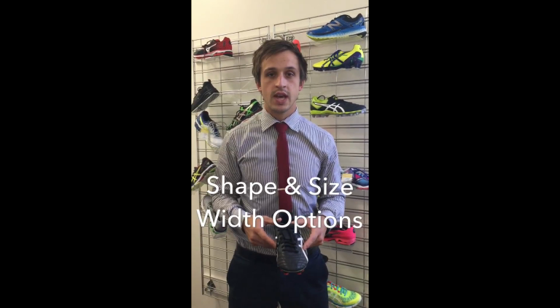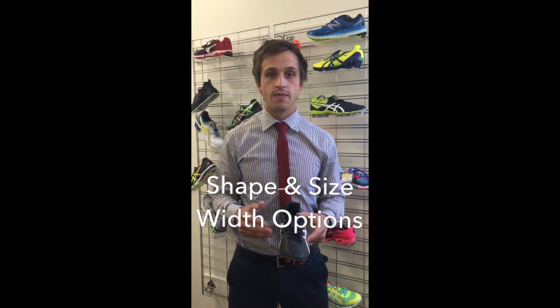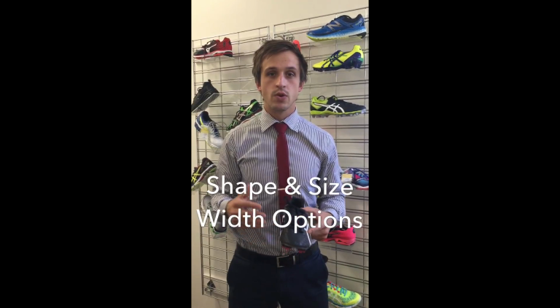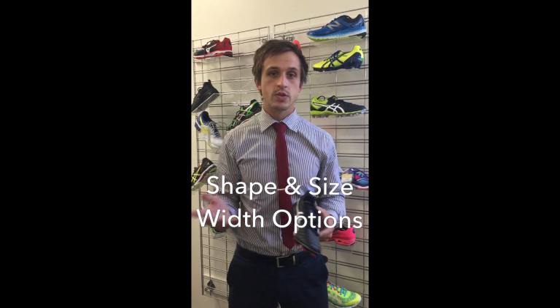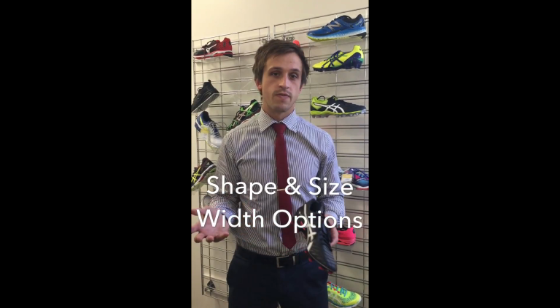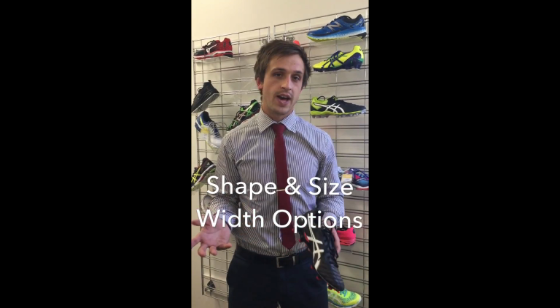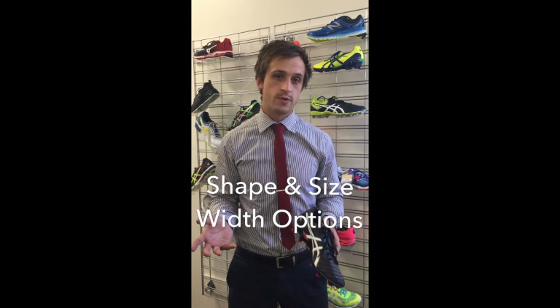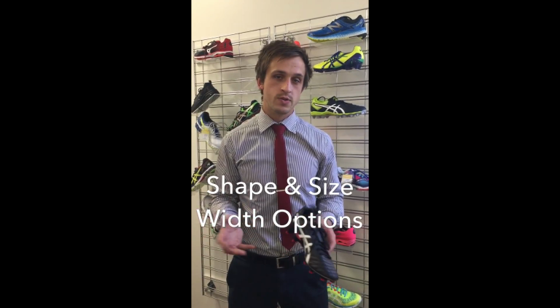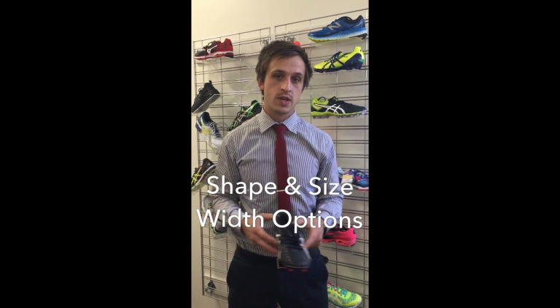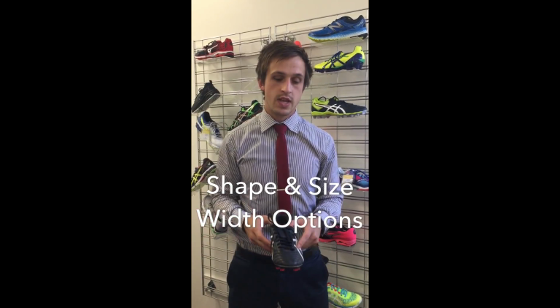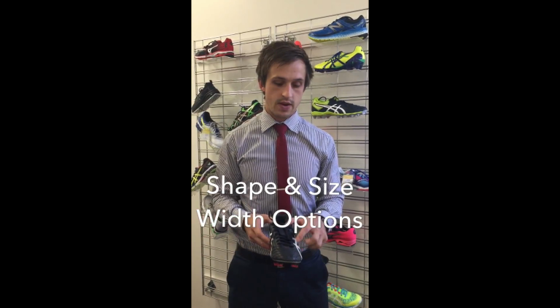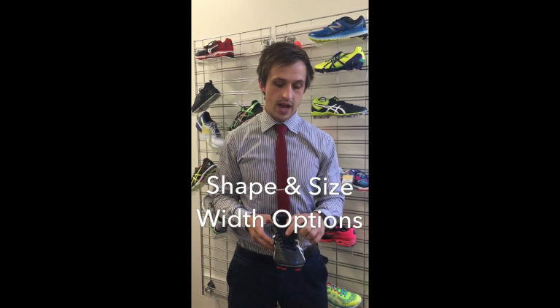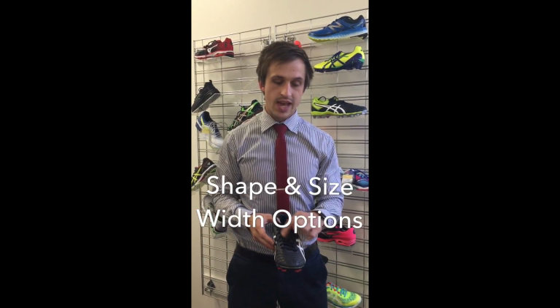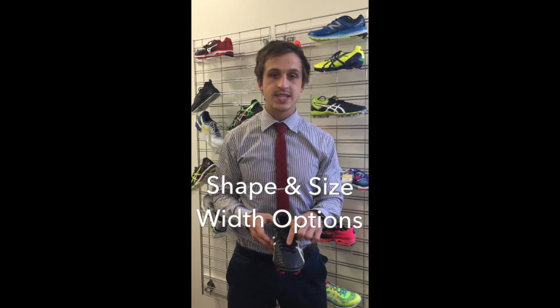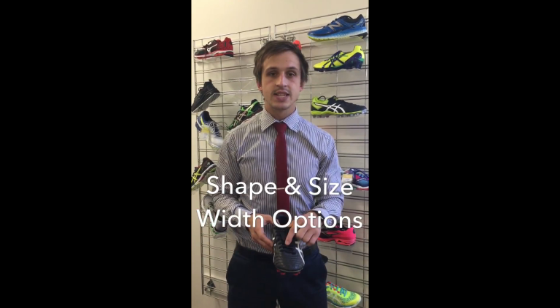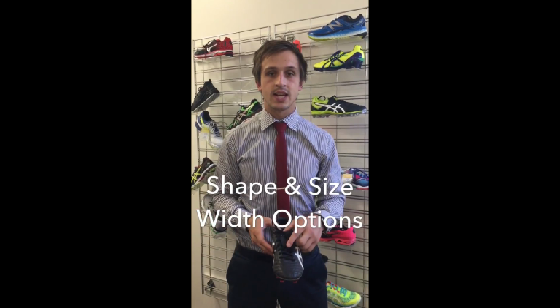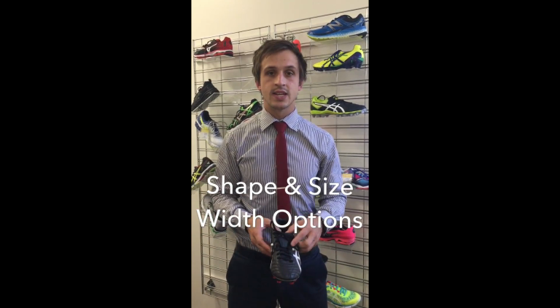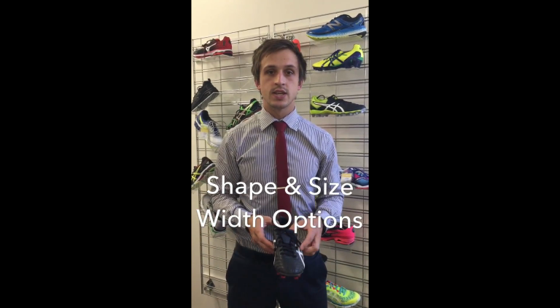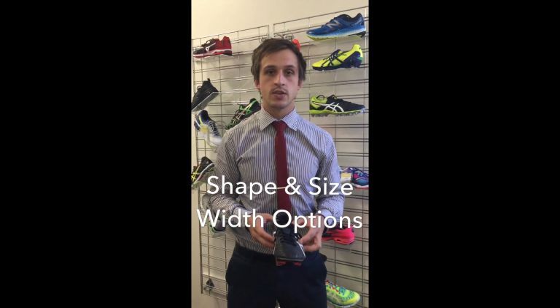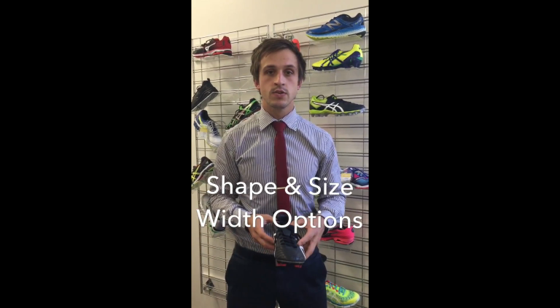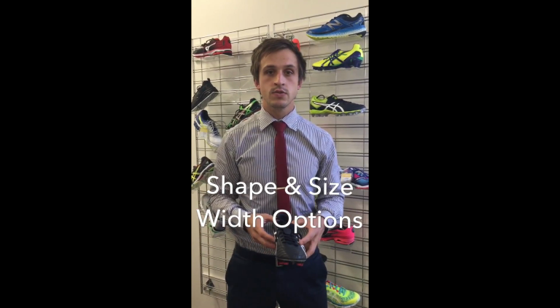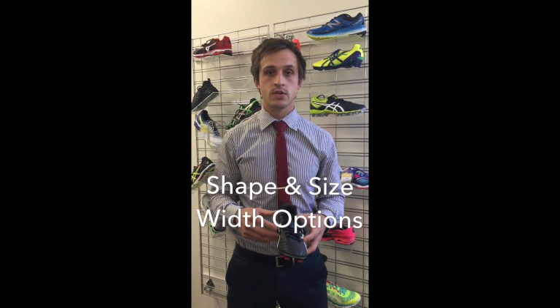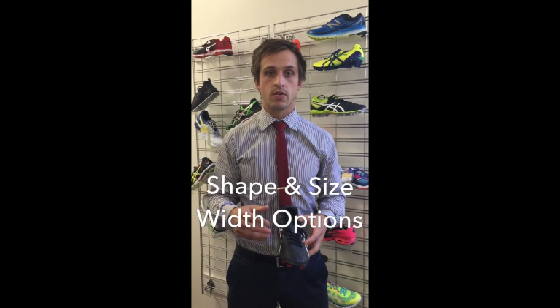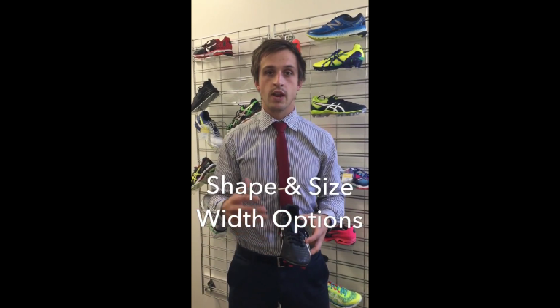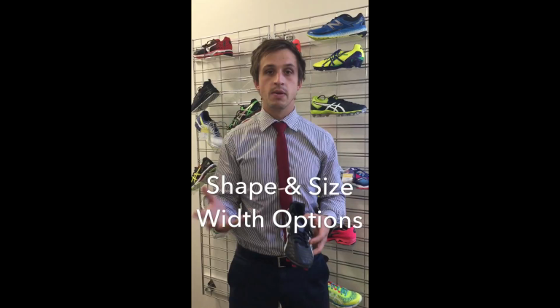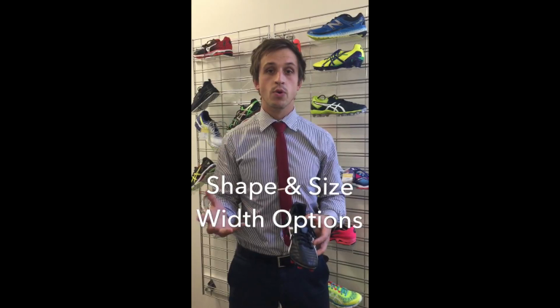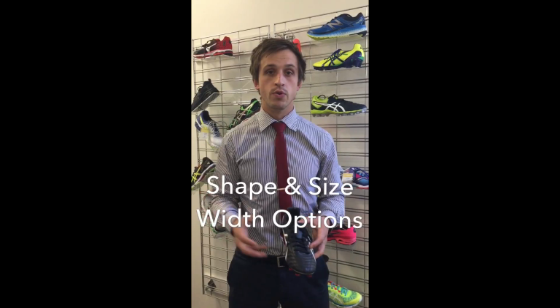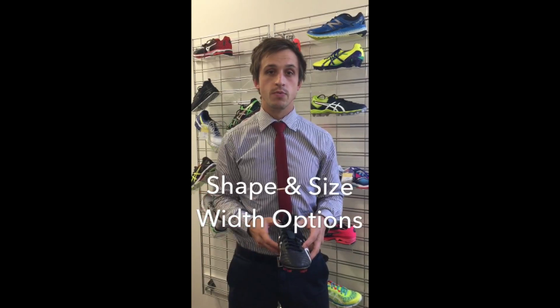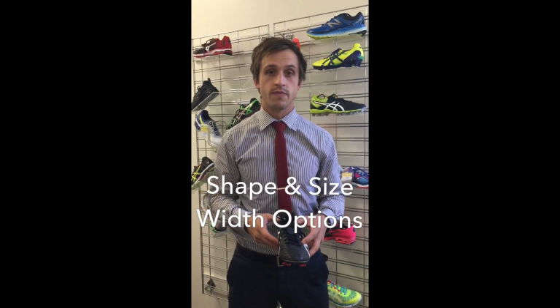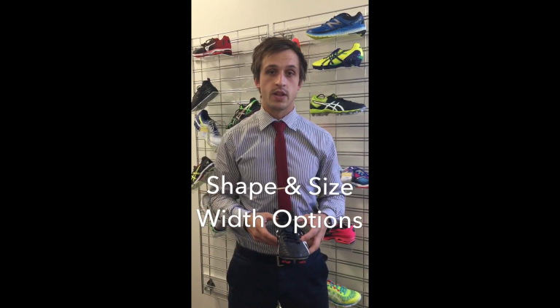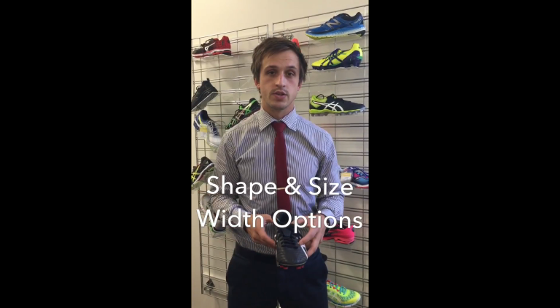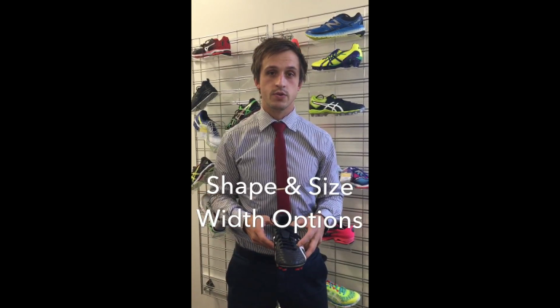If all else fails, there are lacing techniques you can use to create a bit more room in the front of the shoe.